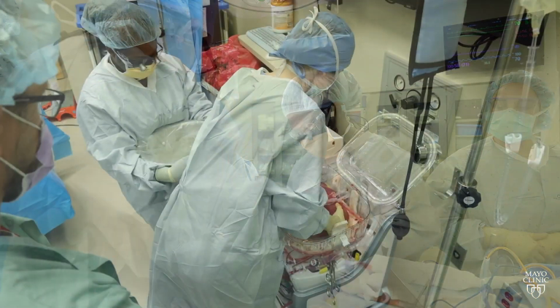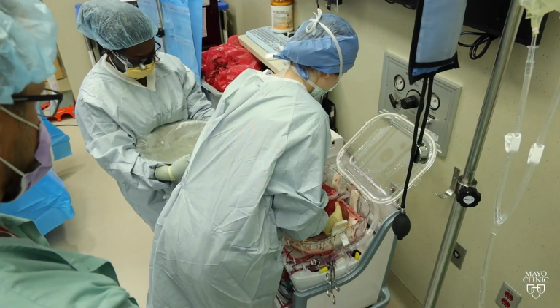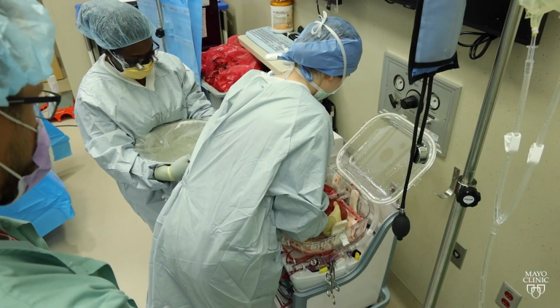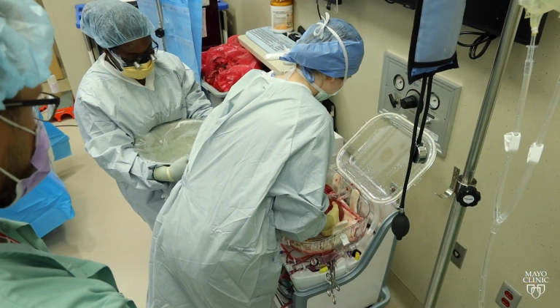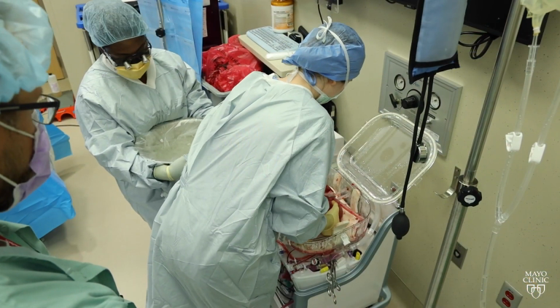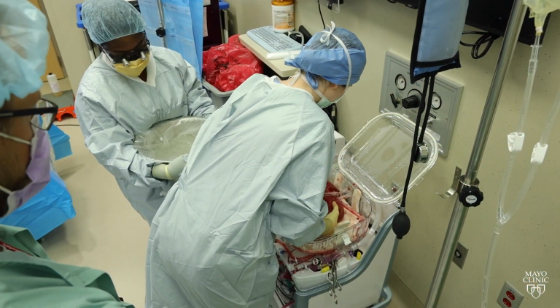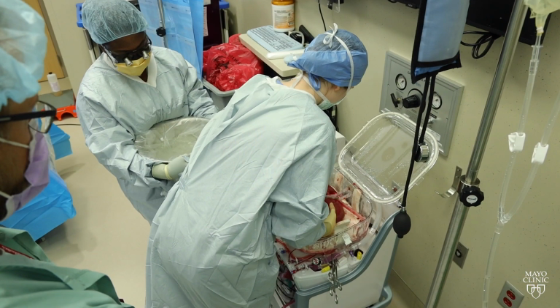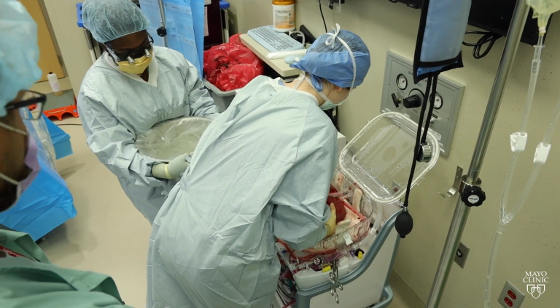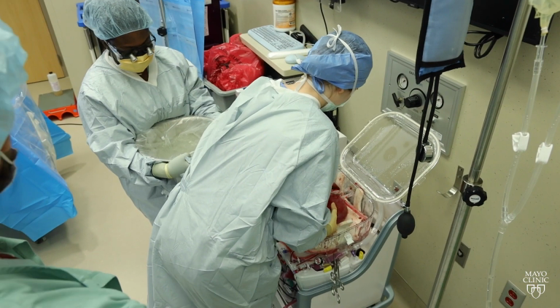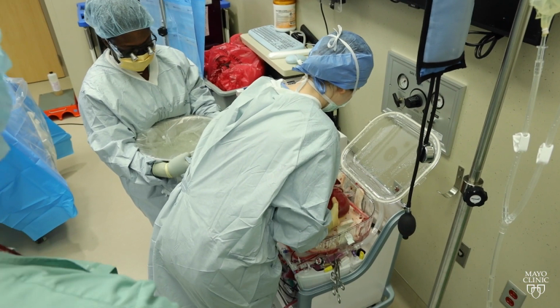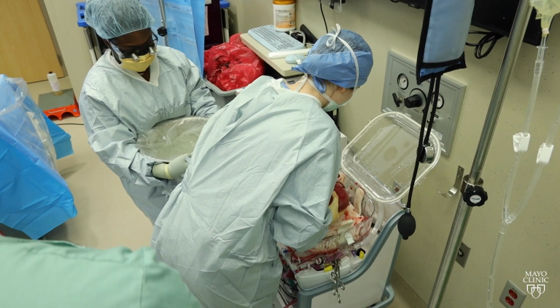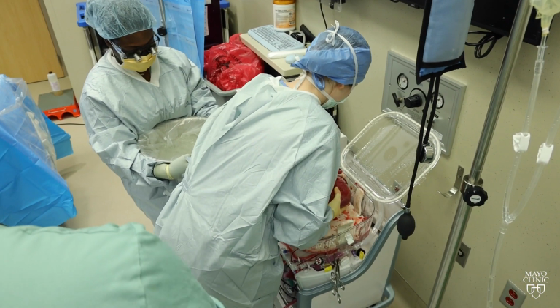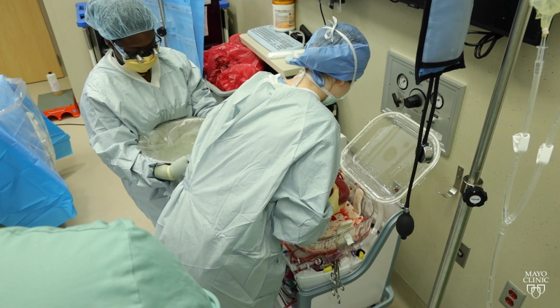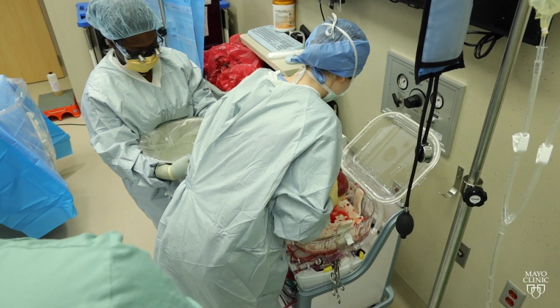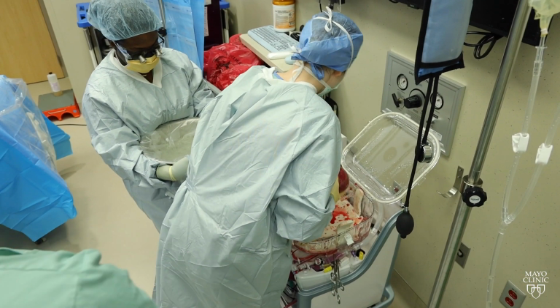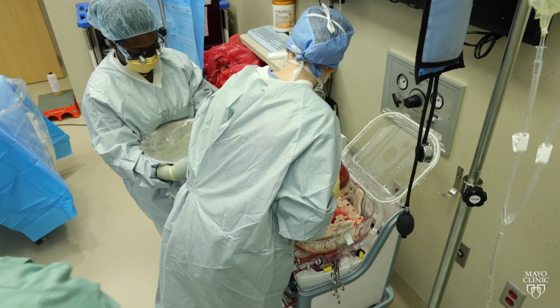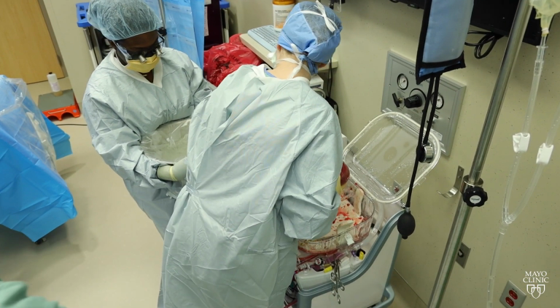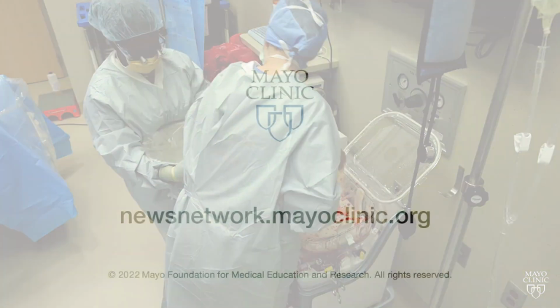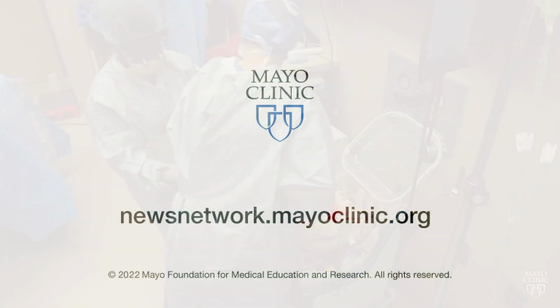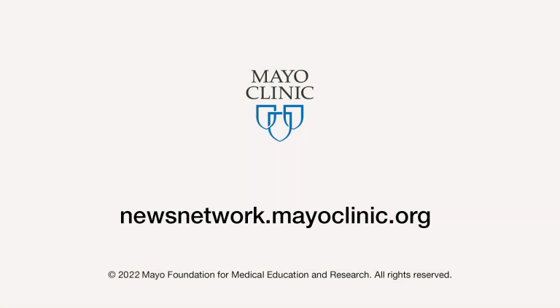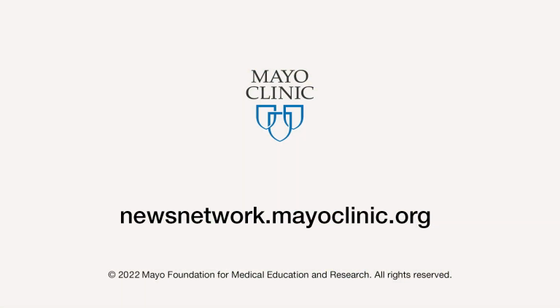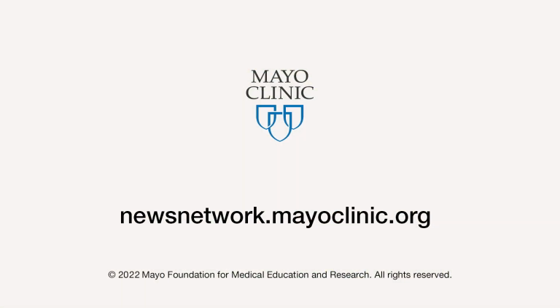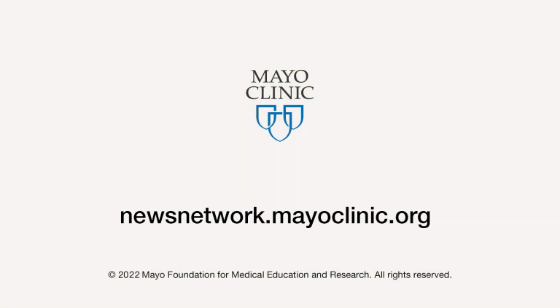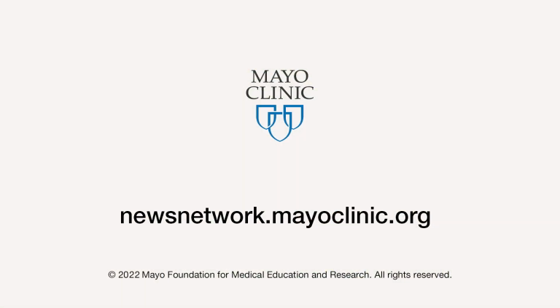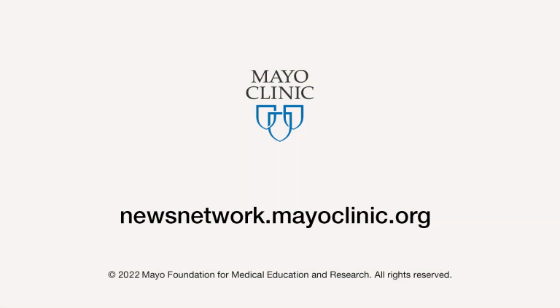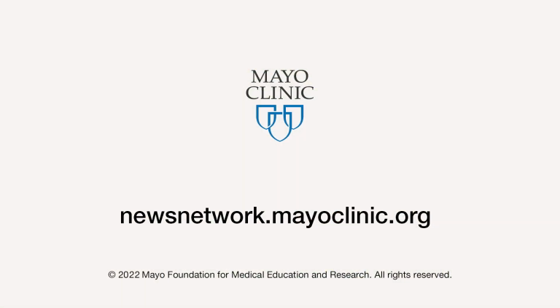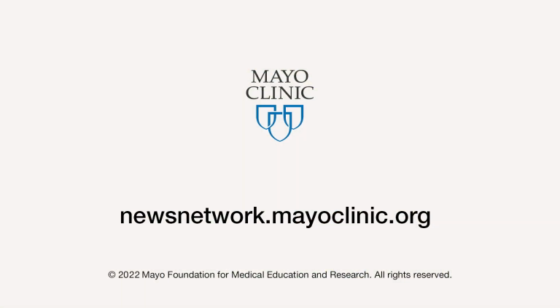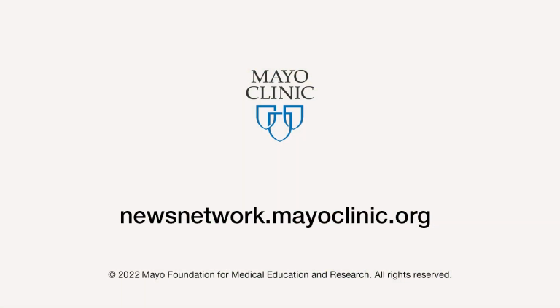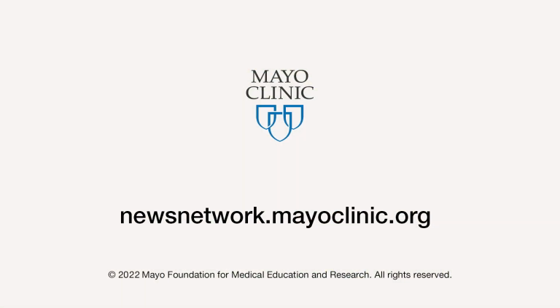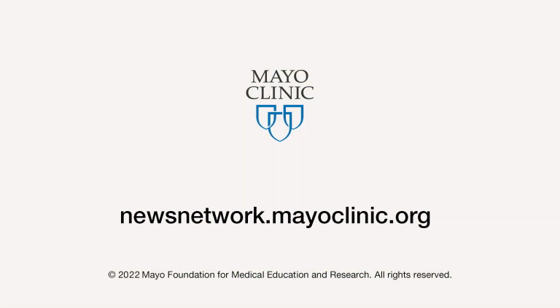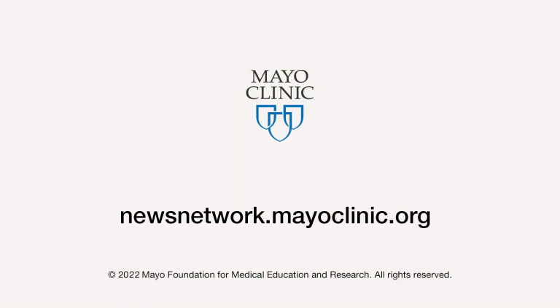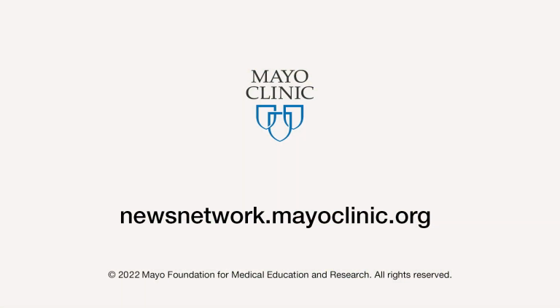The technology also is being used for heart and lung transplants. For the Mayo Clinic News Network, I'm Jason Howland.